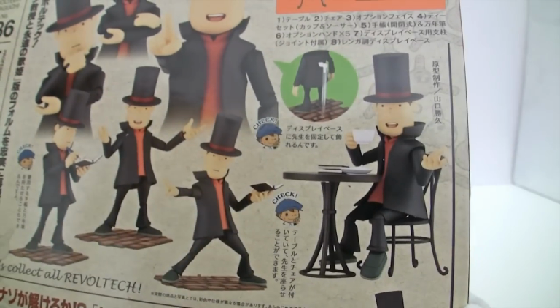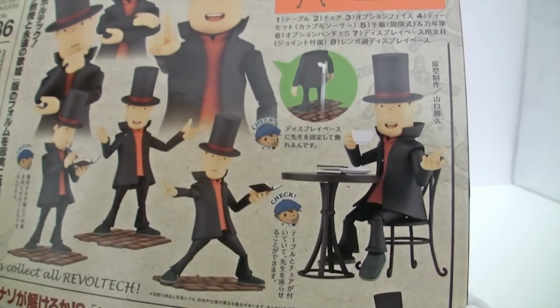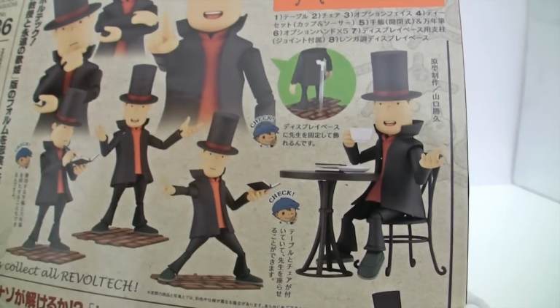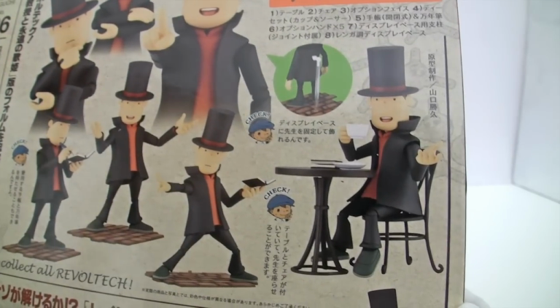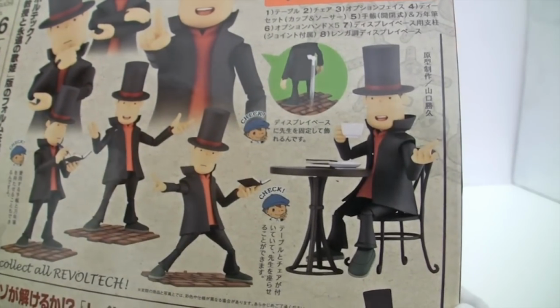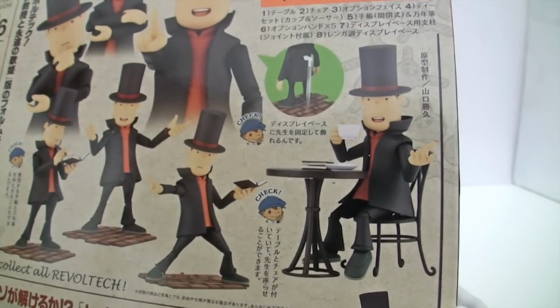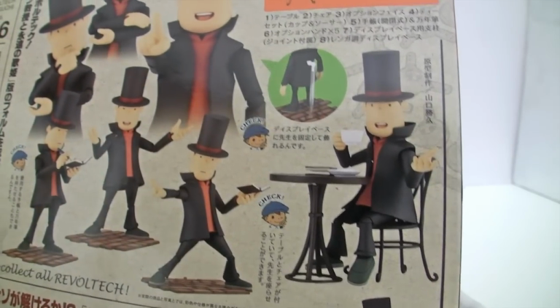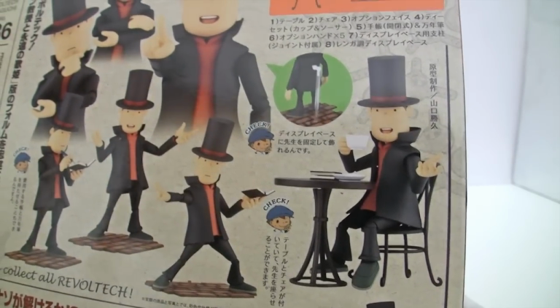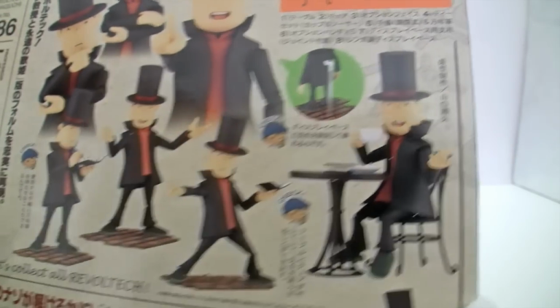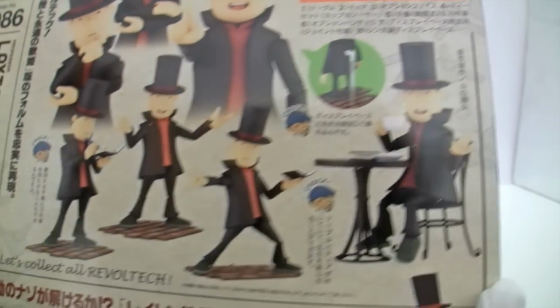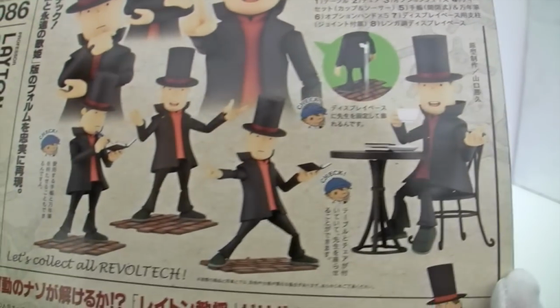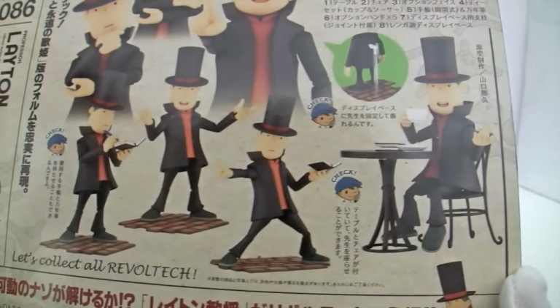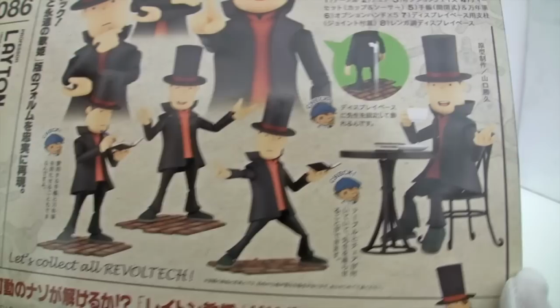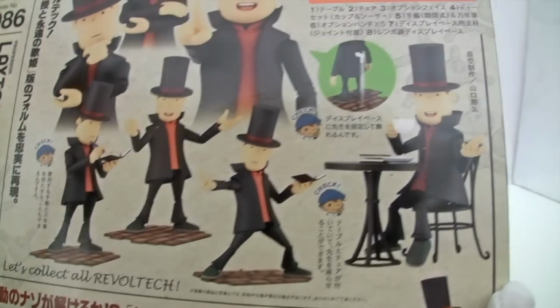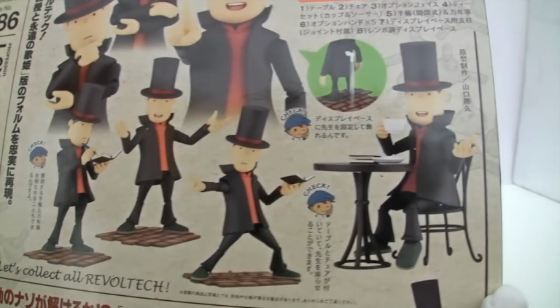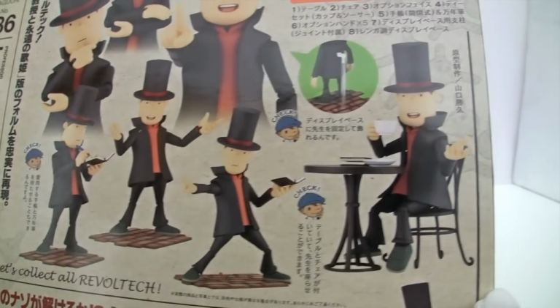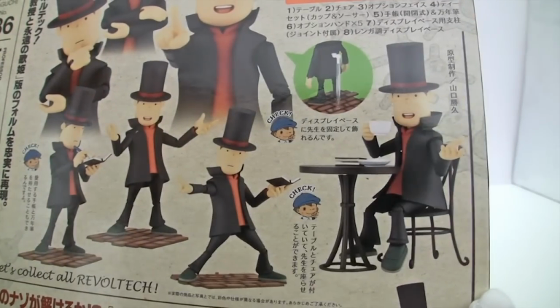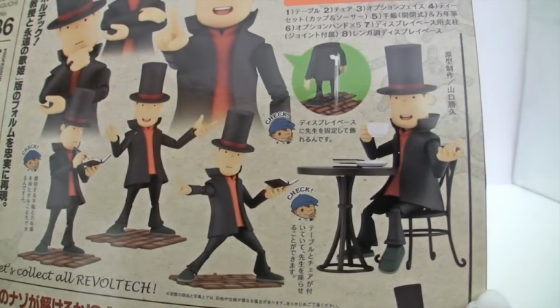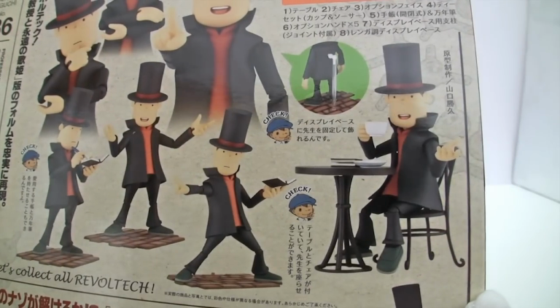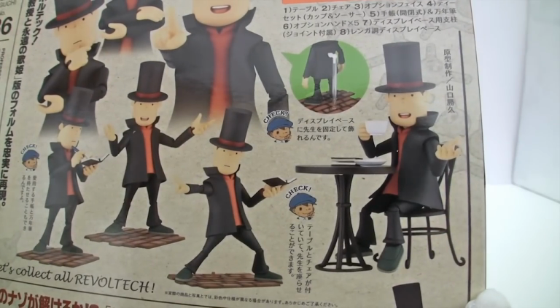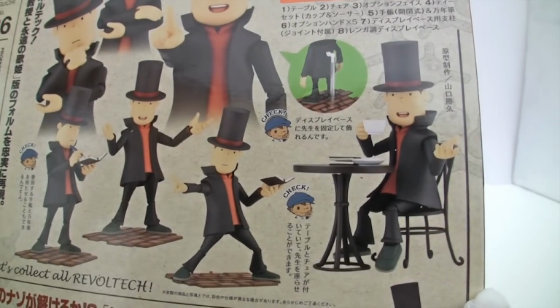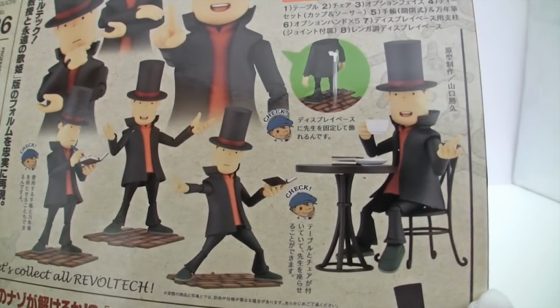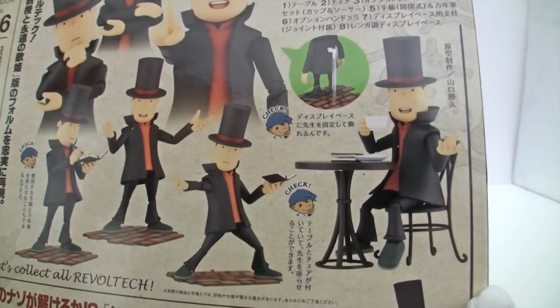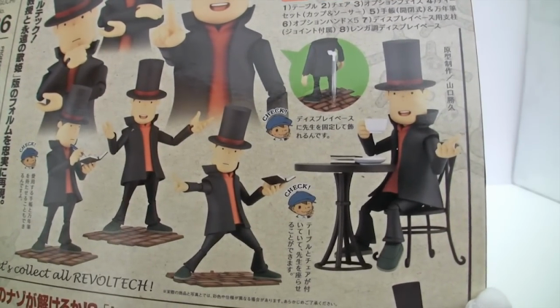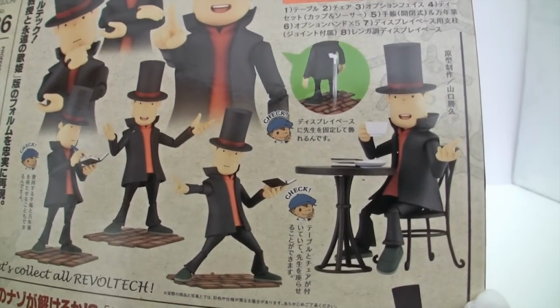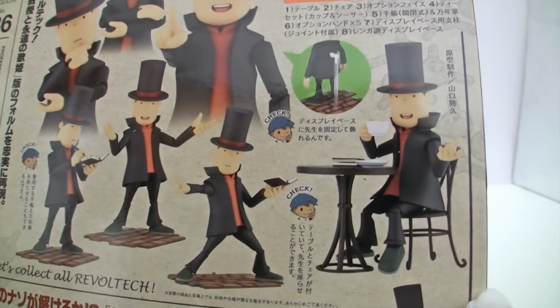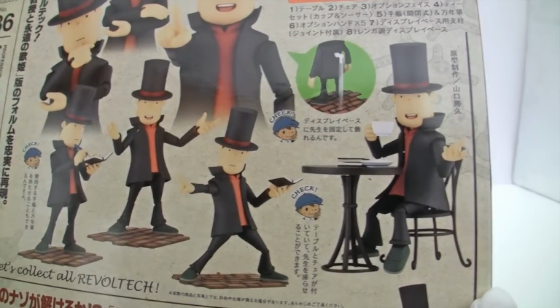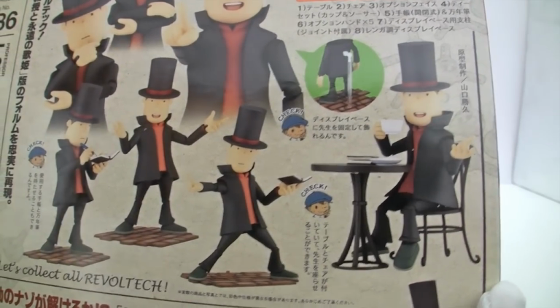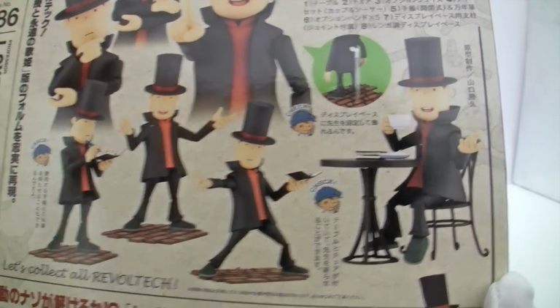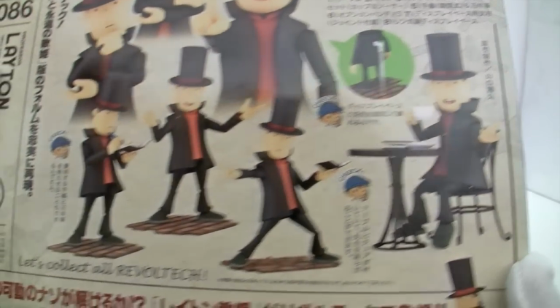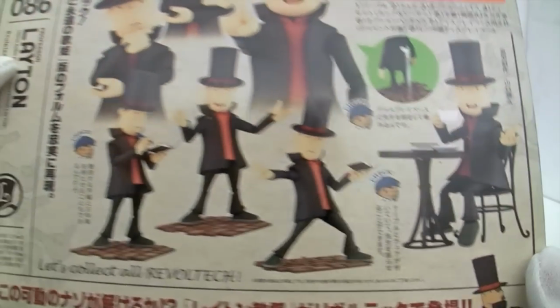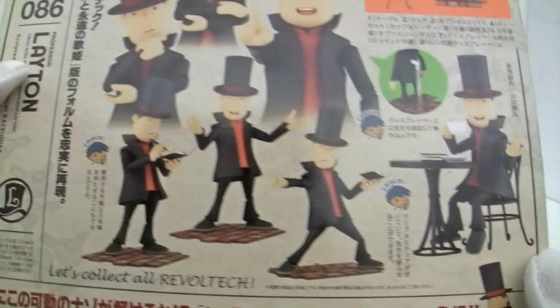He comes with some serious hardcore accessories: a teacup, a chair and a table.